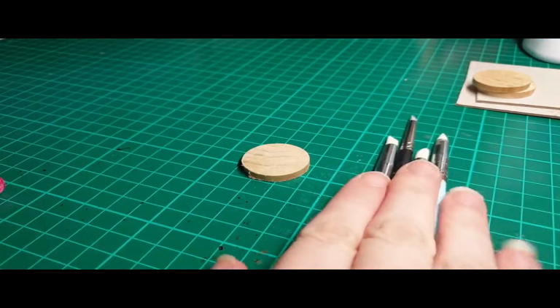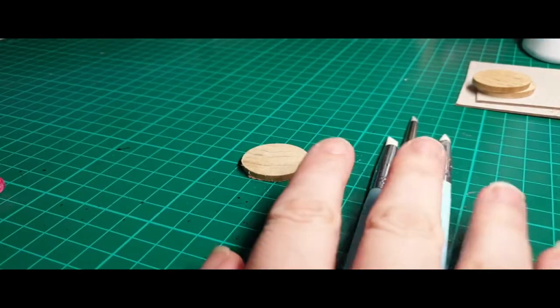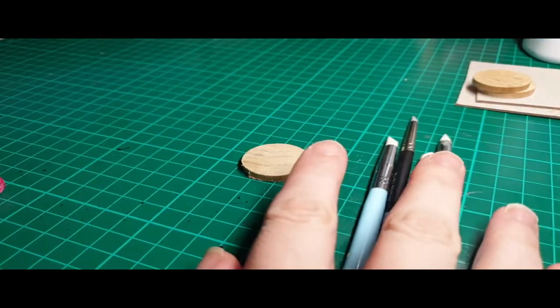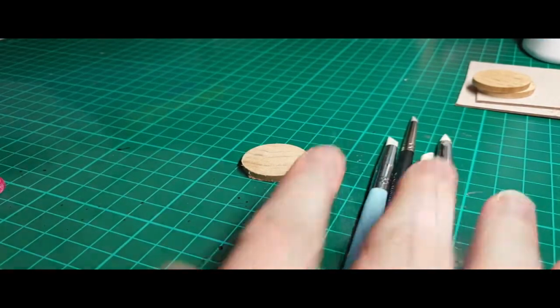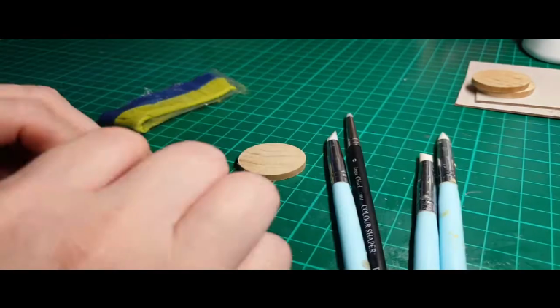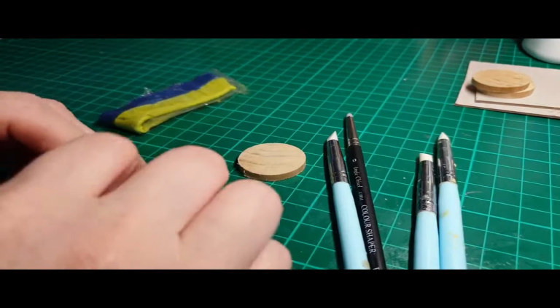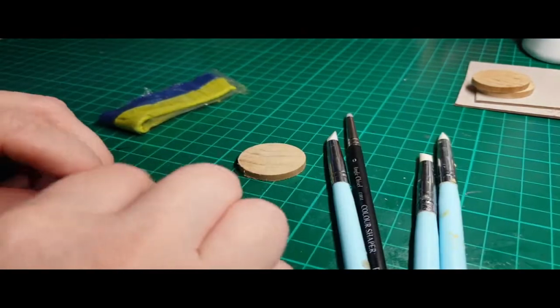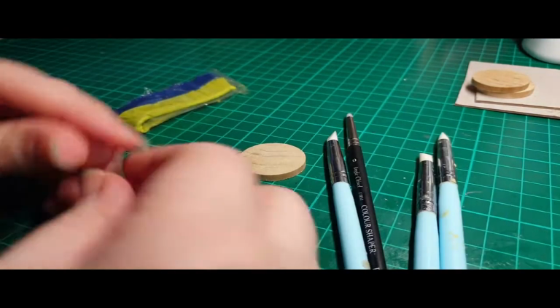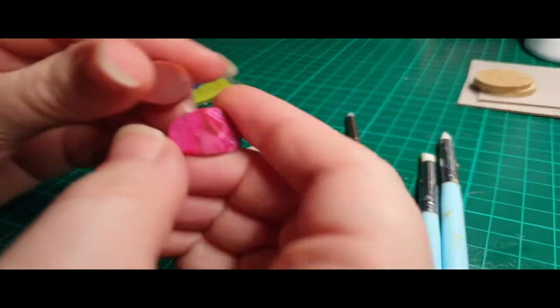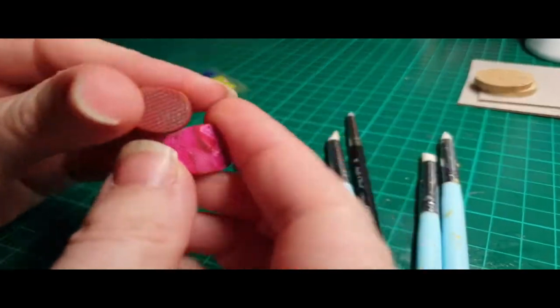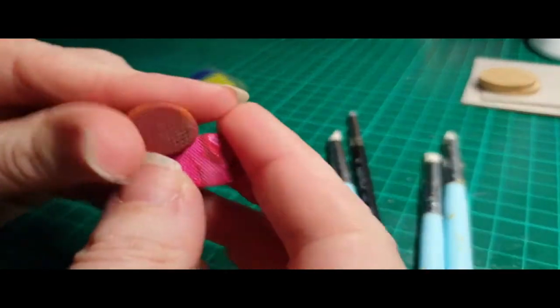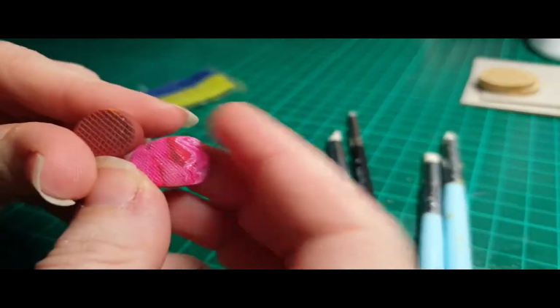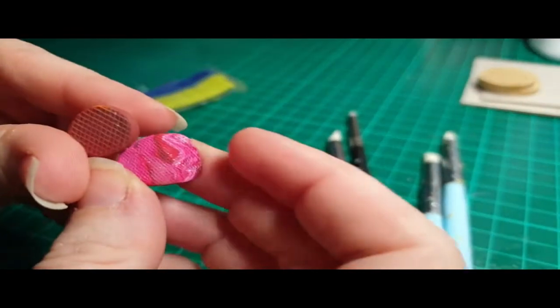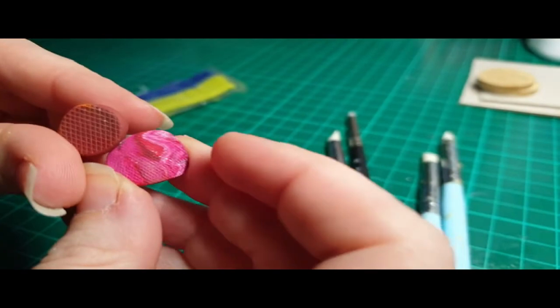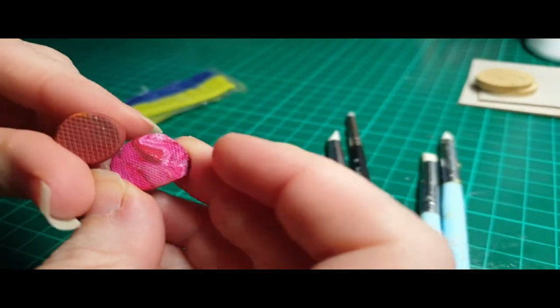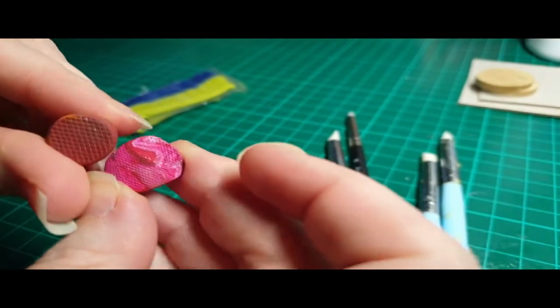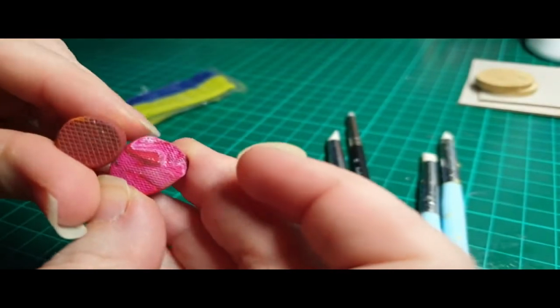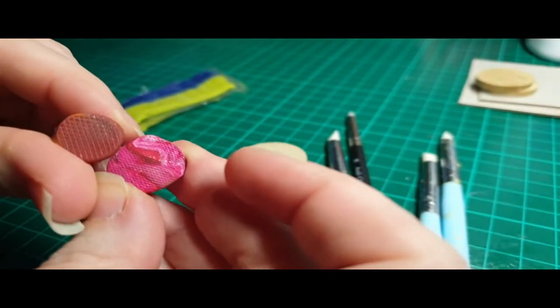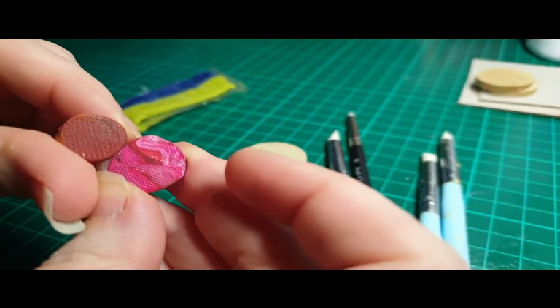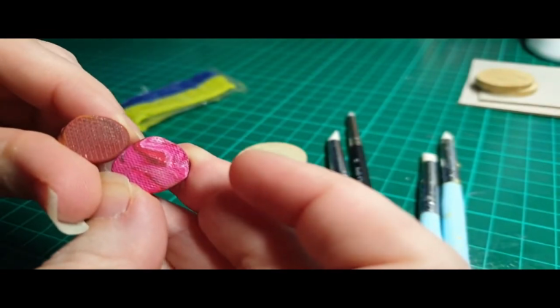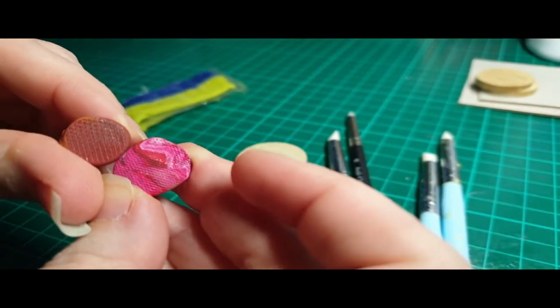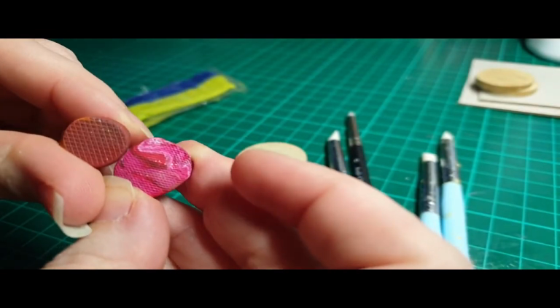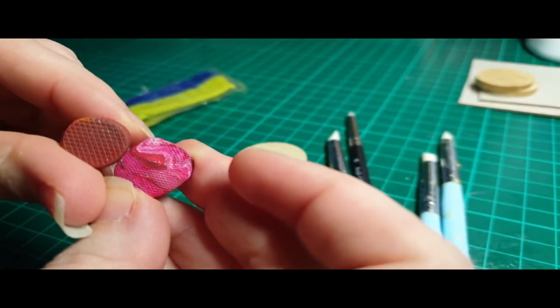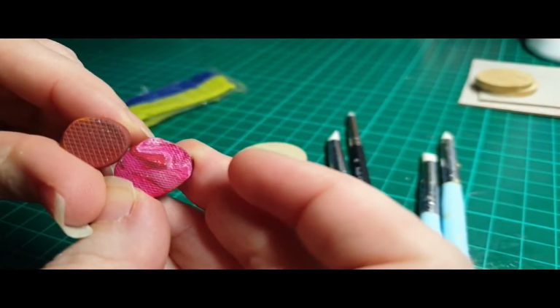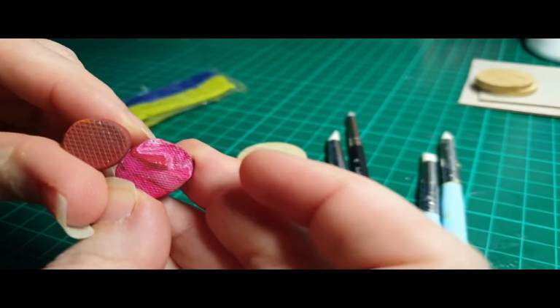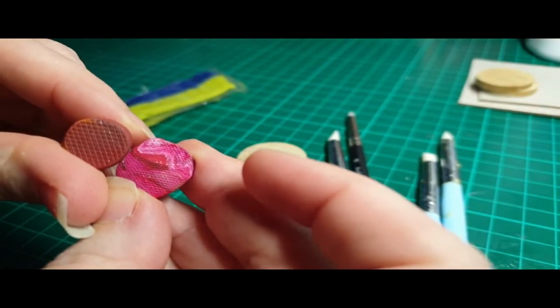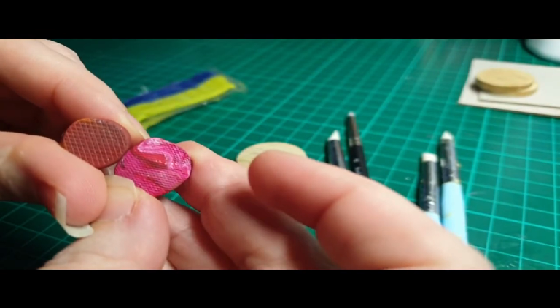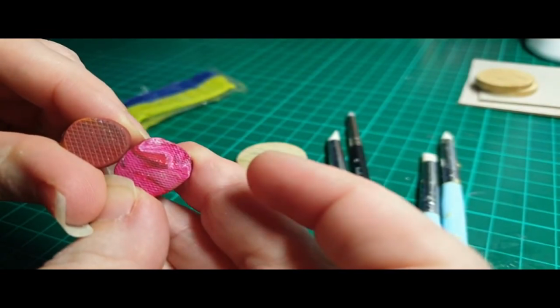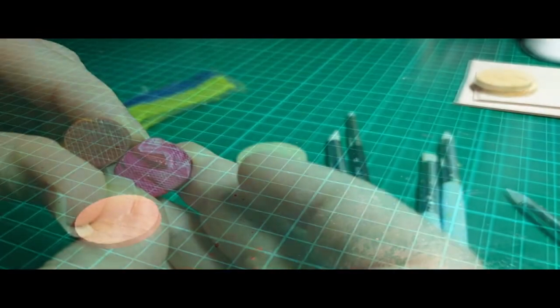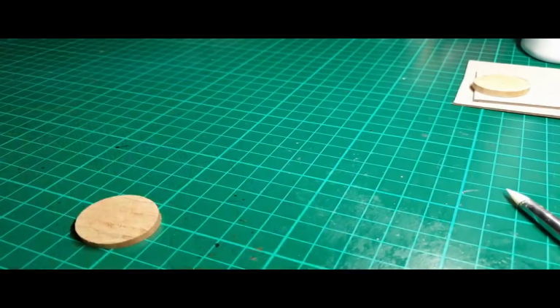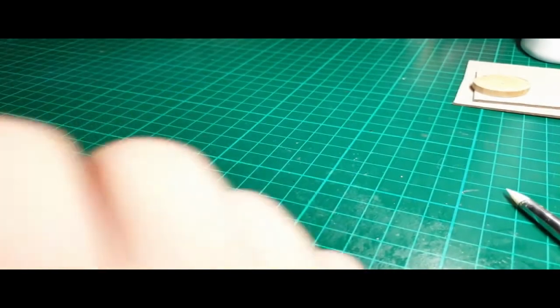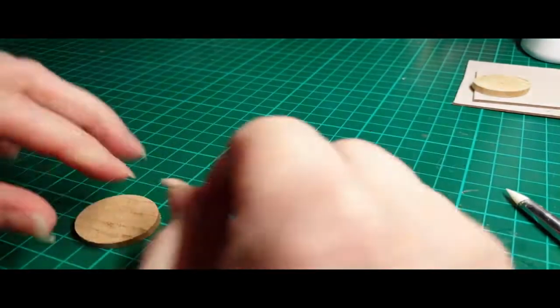Here you can see some tools I used. I made these handmade texture stamps. I'm probably going to do another video soon showing how I made them.